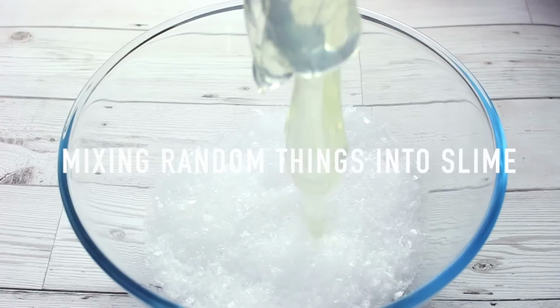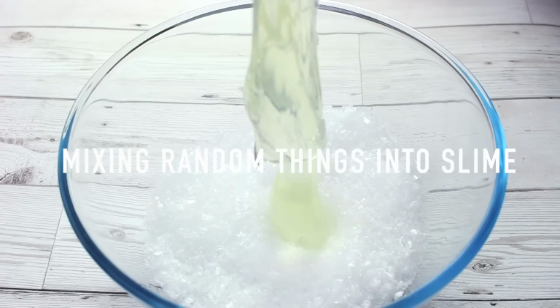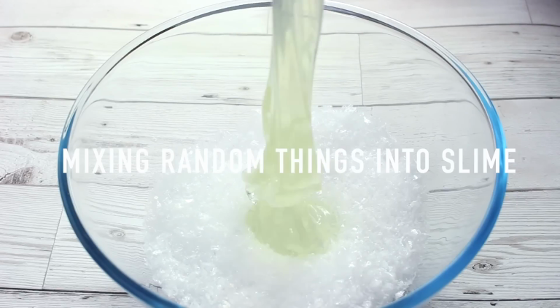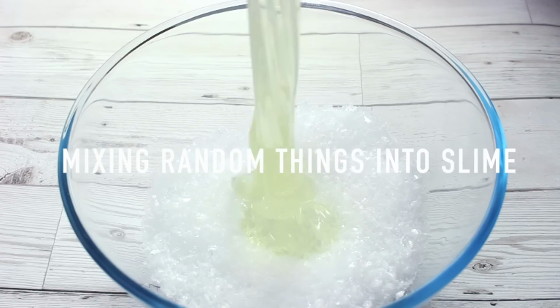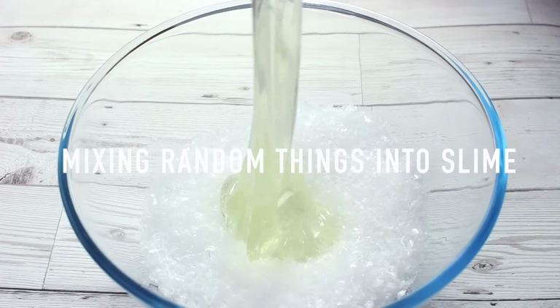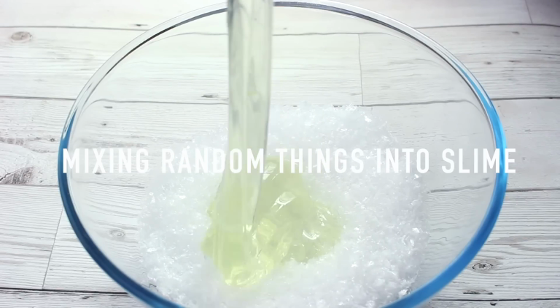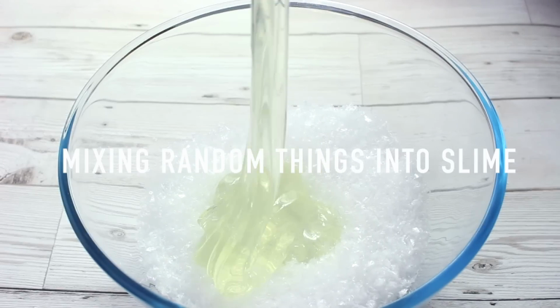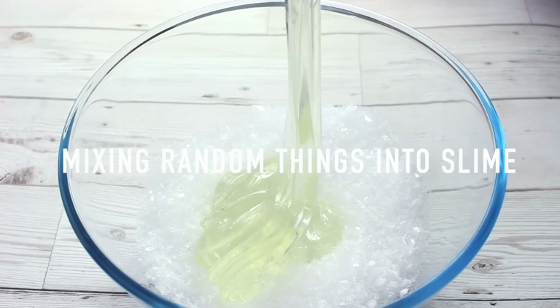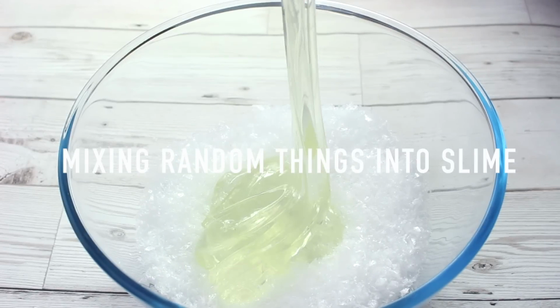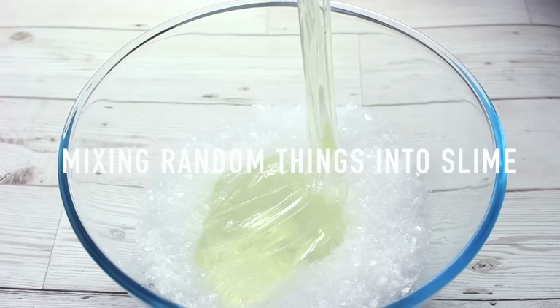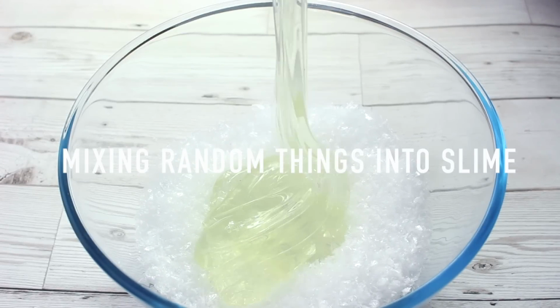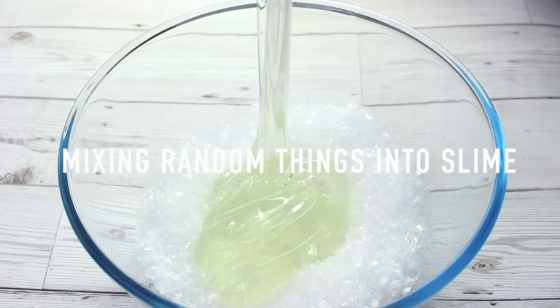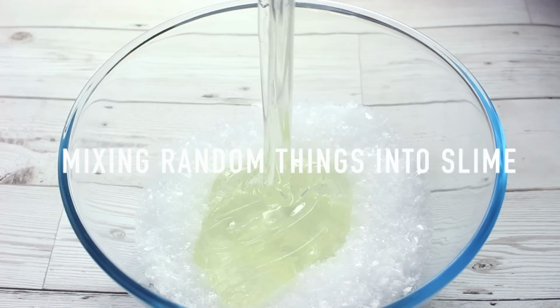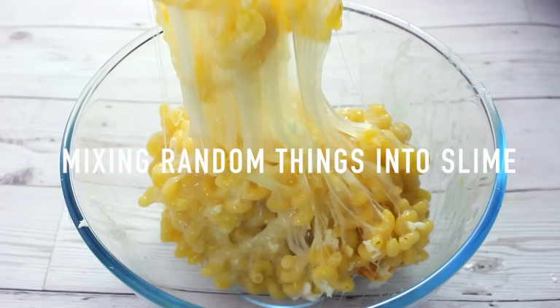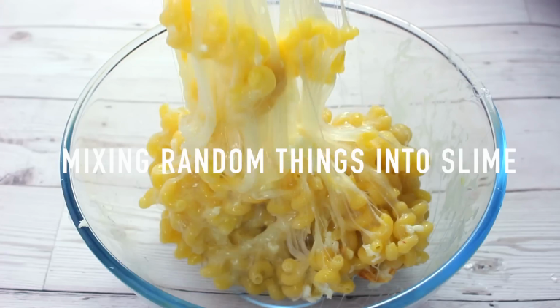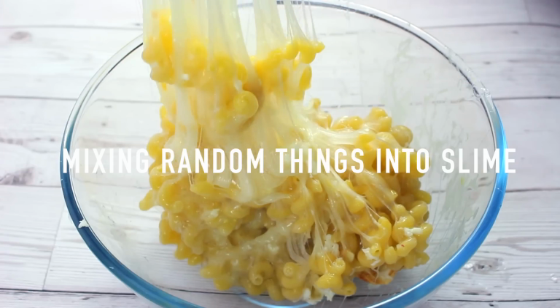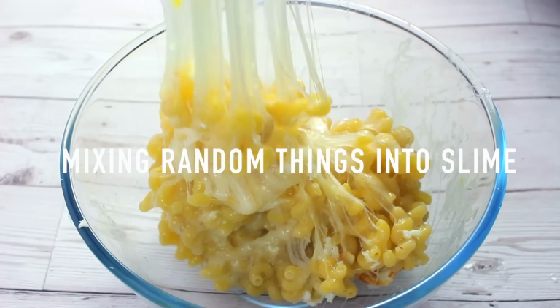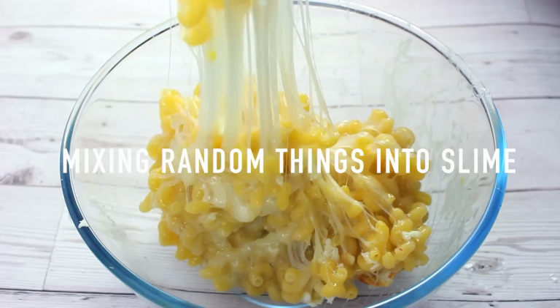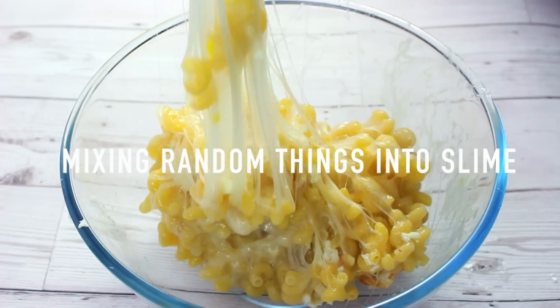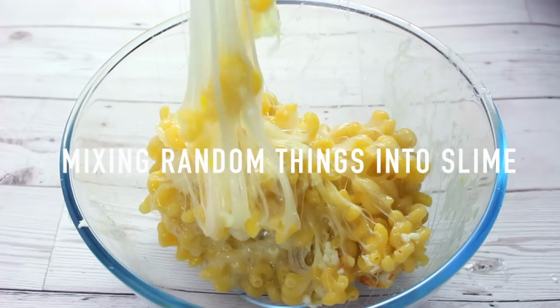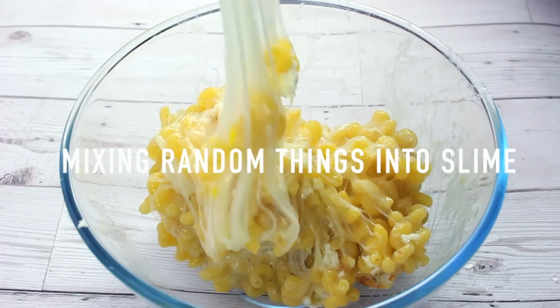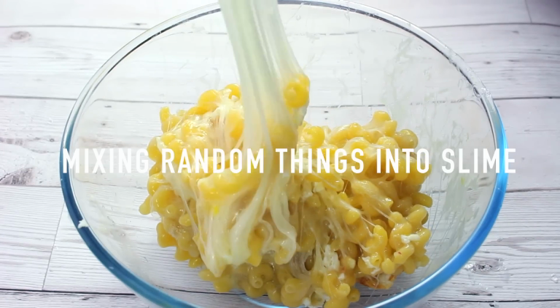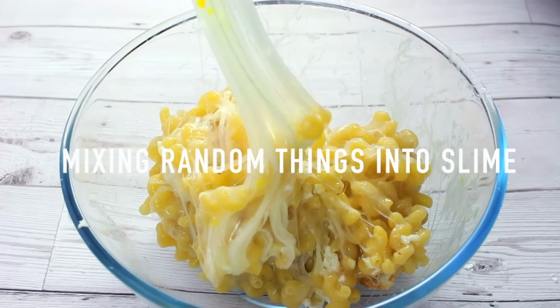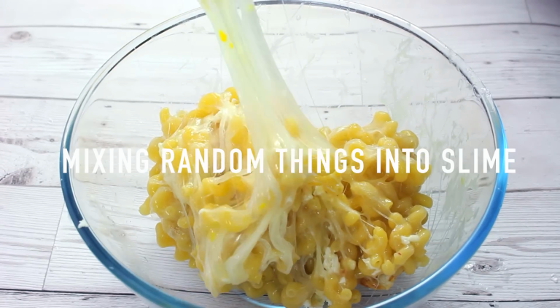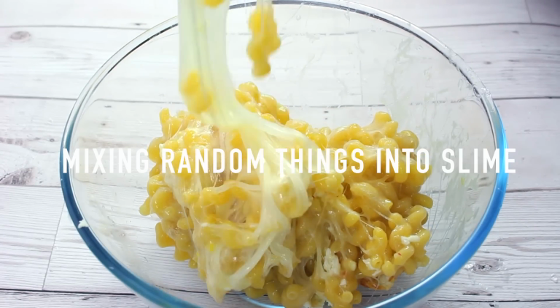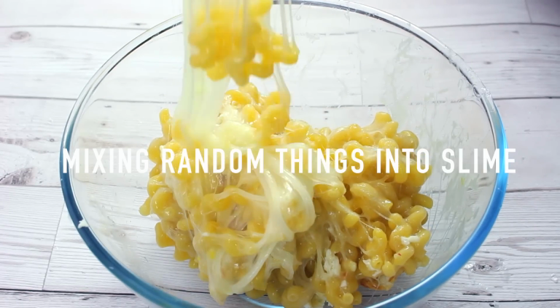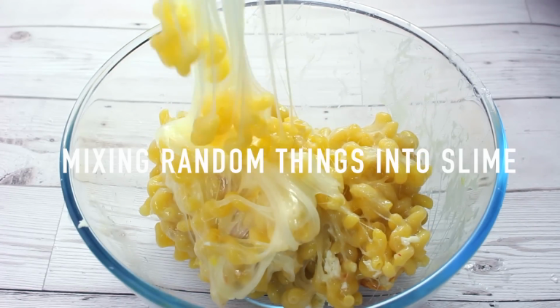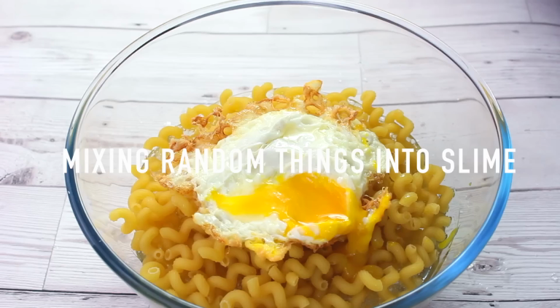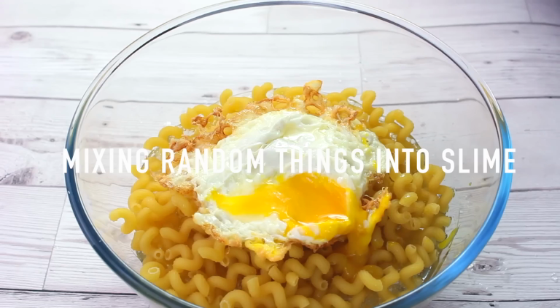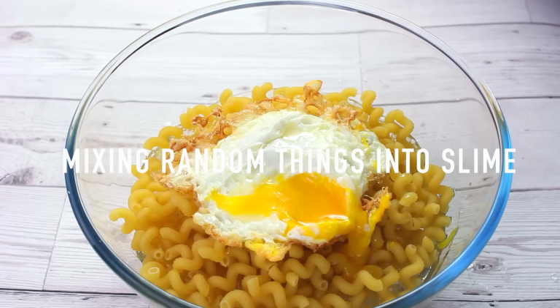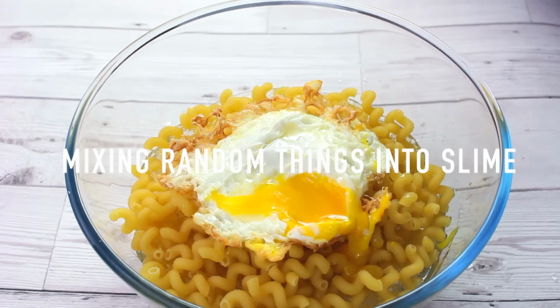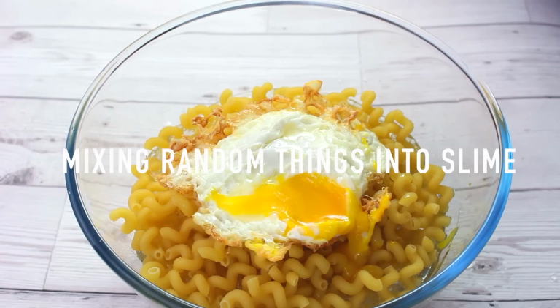Hi guys! In today's video, I'm going to be mixing some random things into clear slime, and I really hope that you enjoy it.